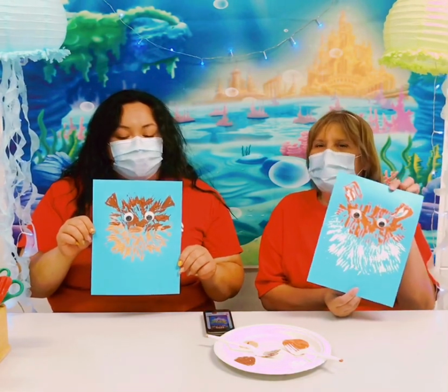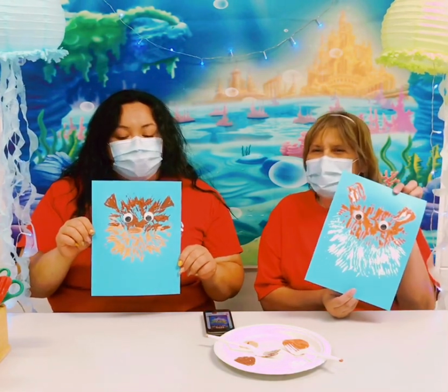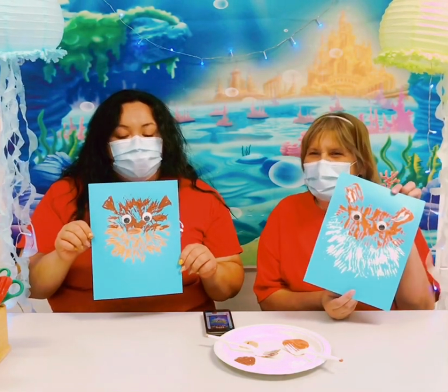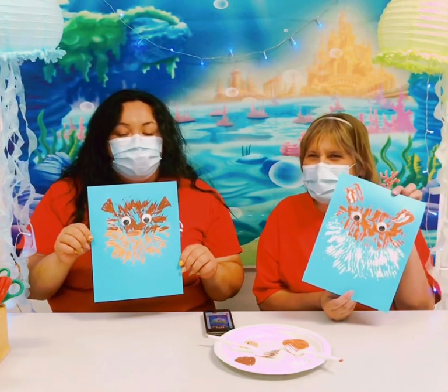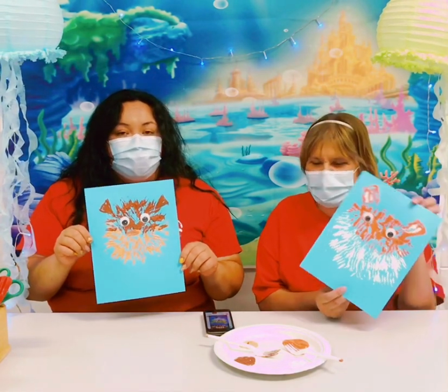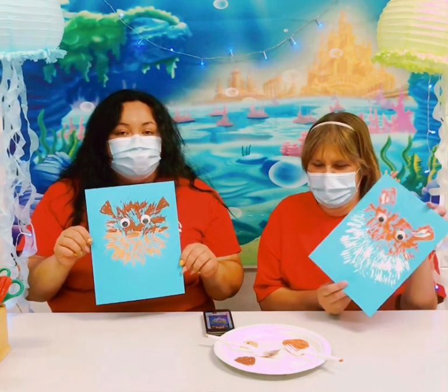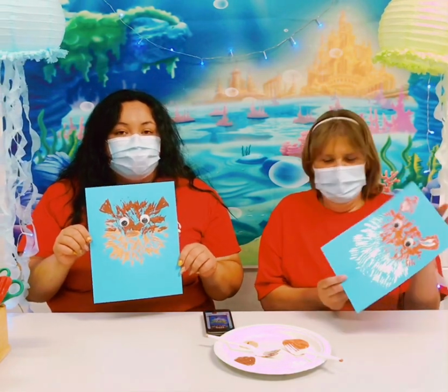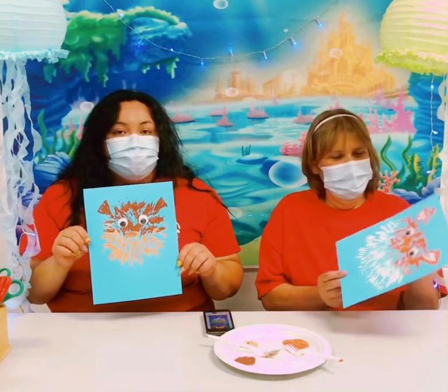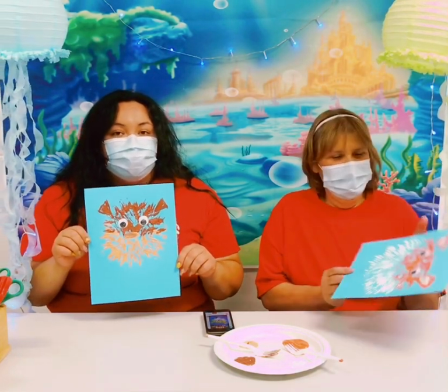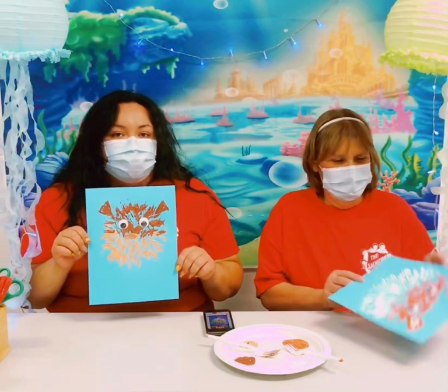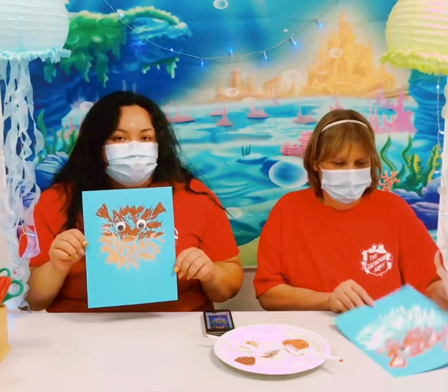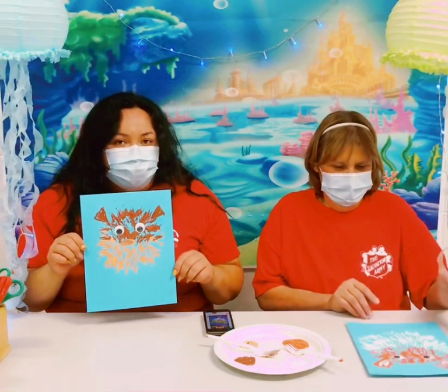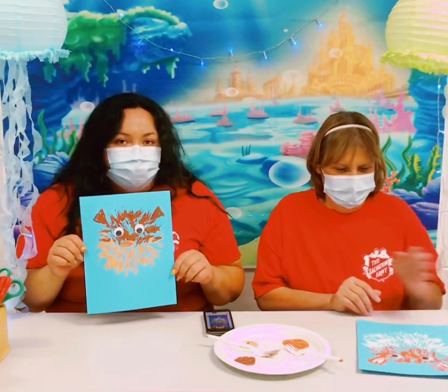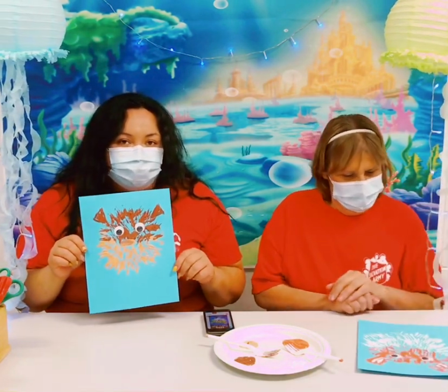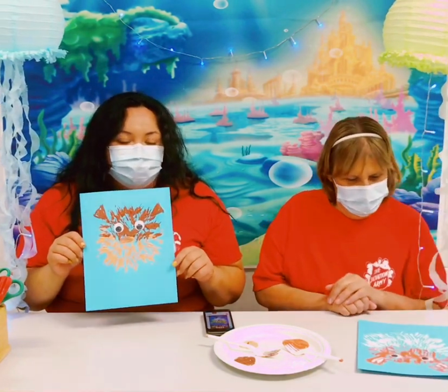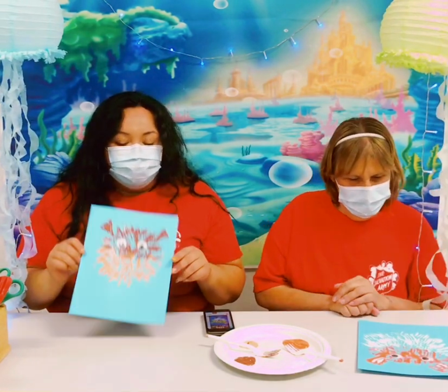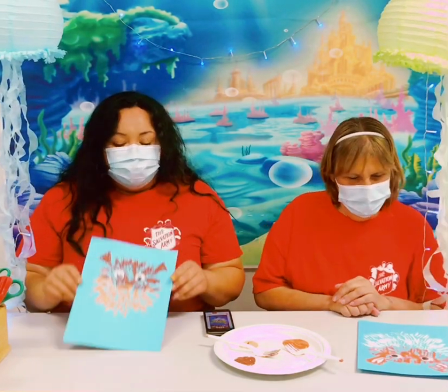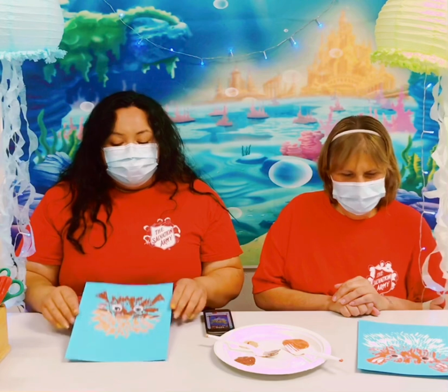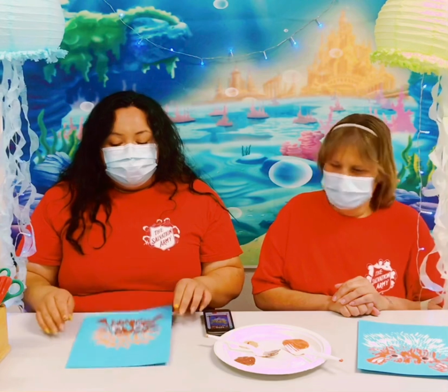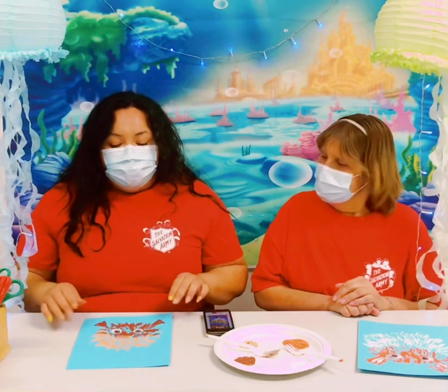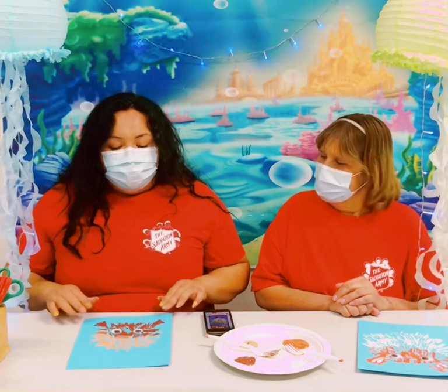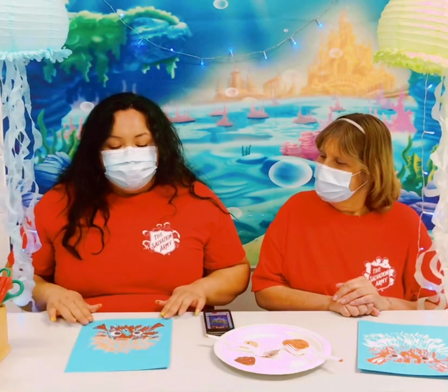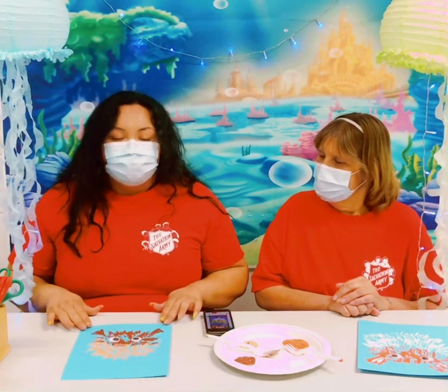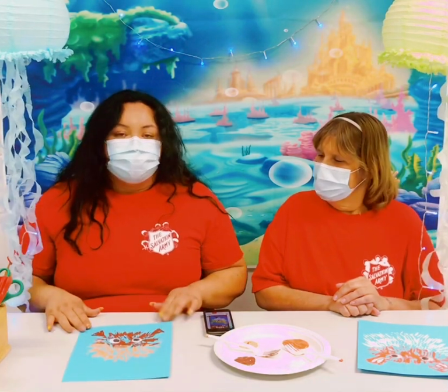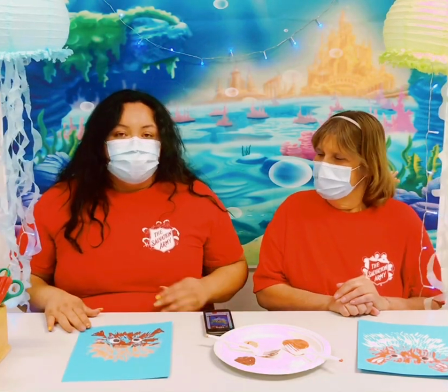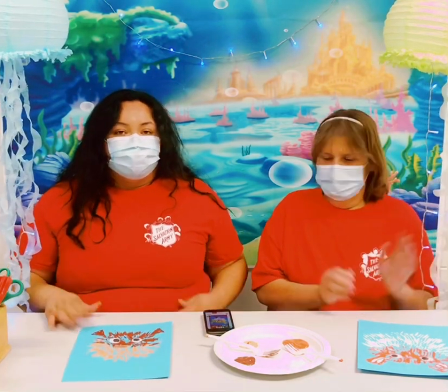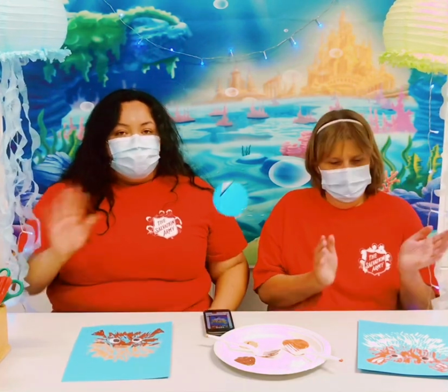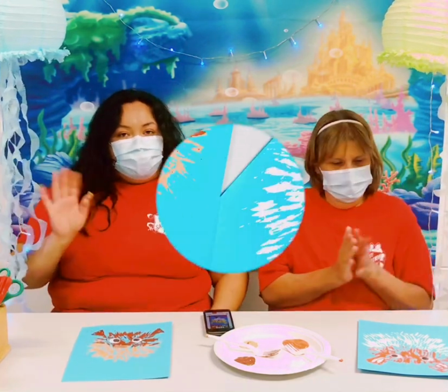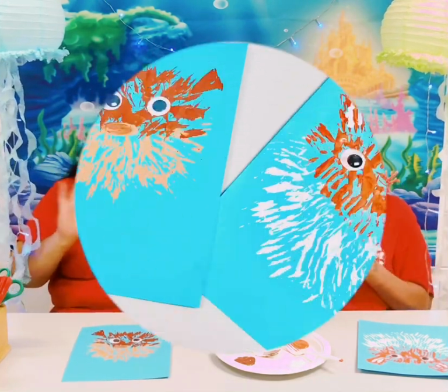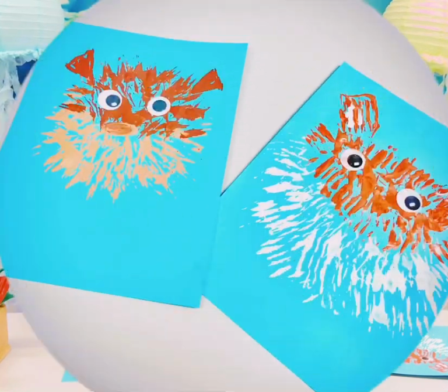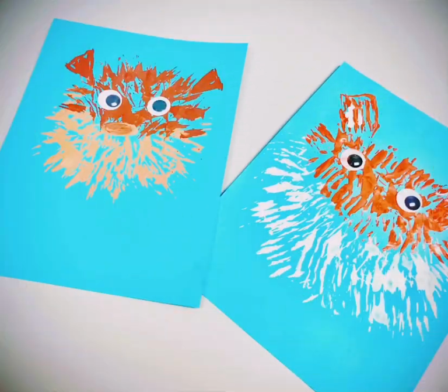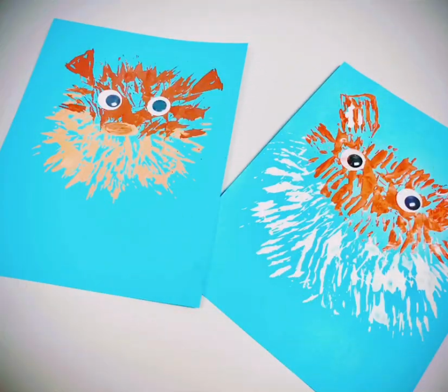Alright you guys that's it for today's craft. Thank you for joining us once again and we'll see you next time. Bye!